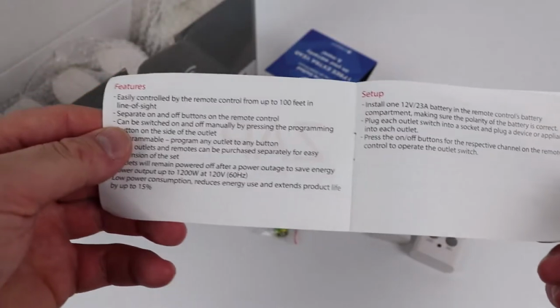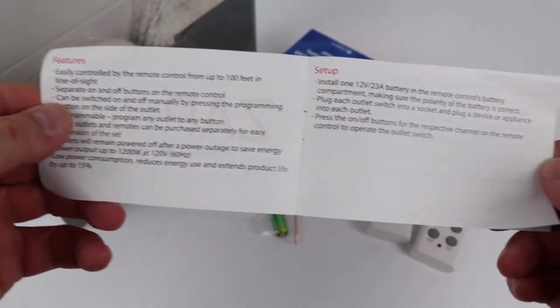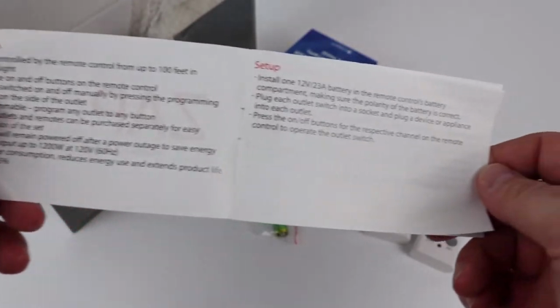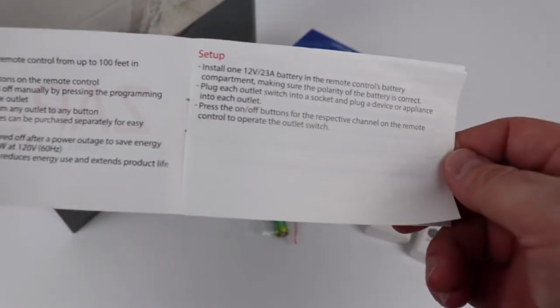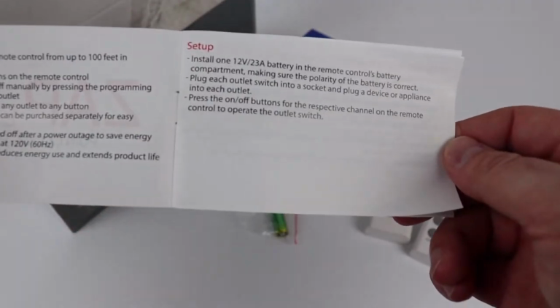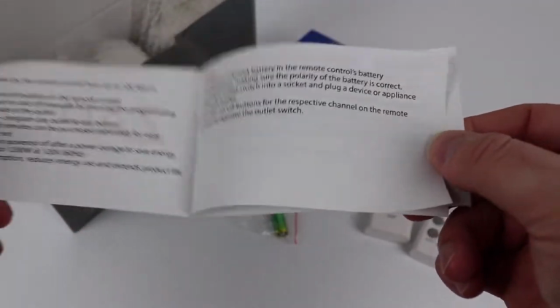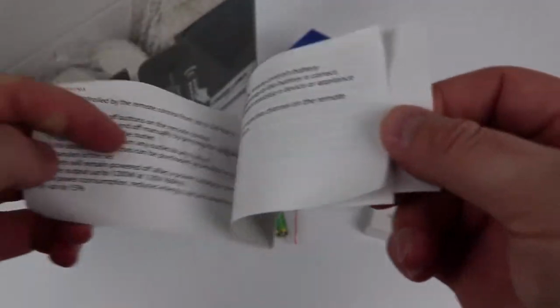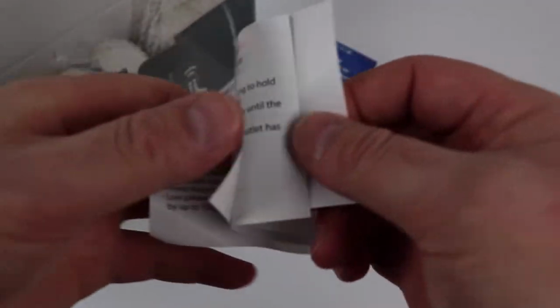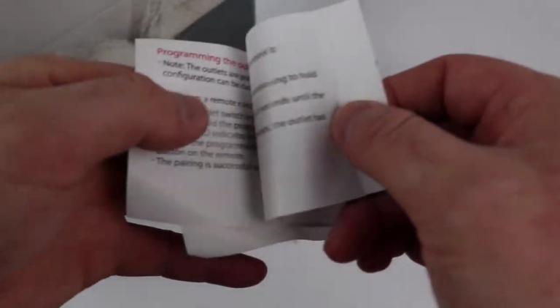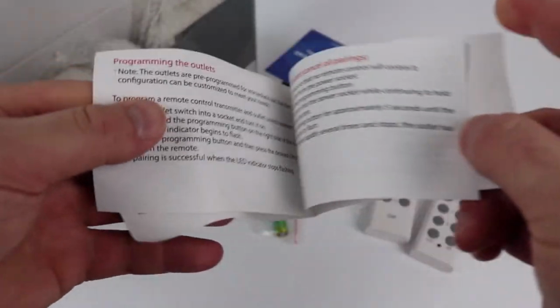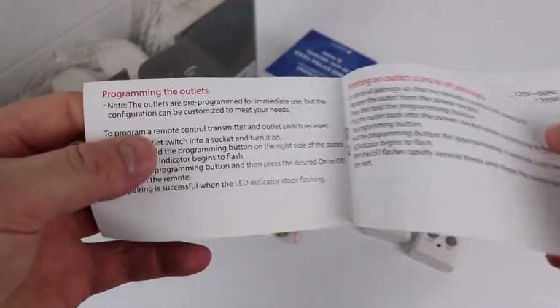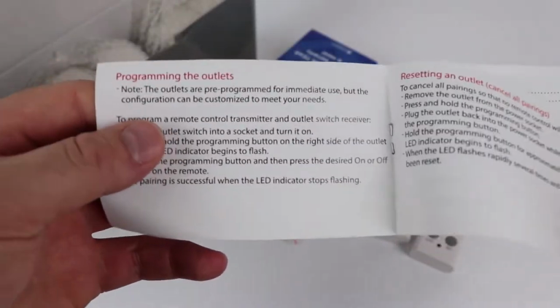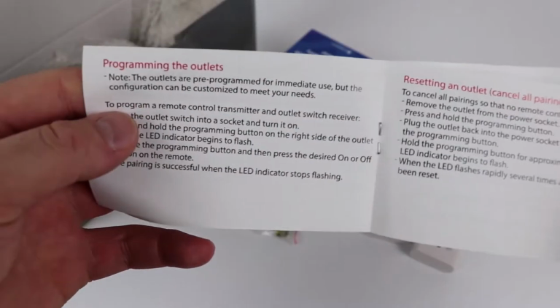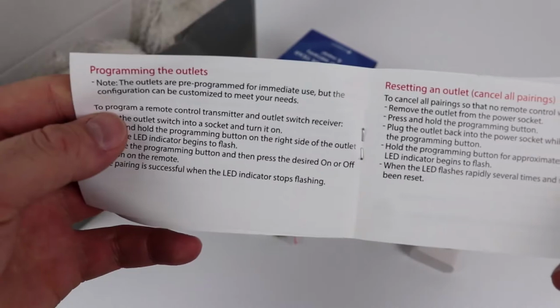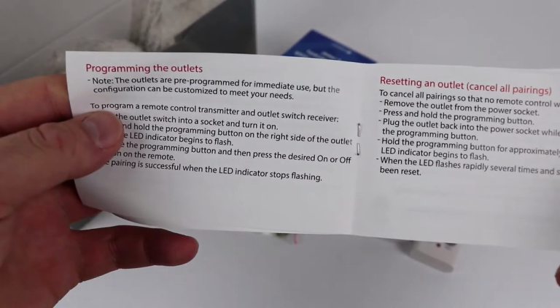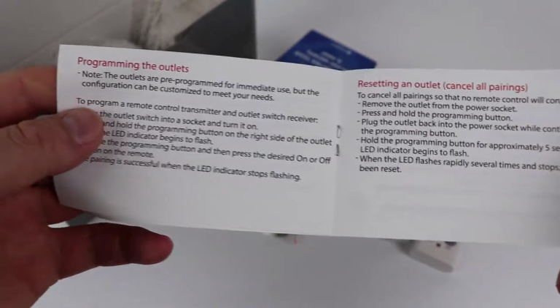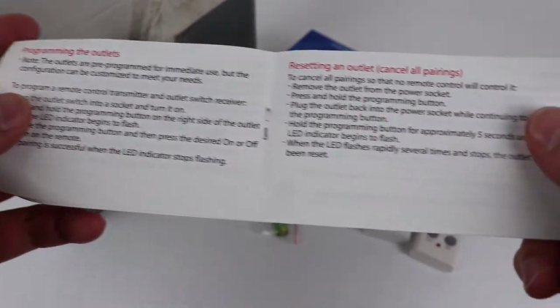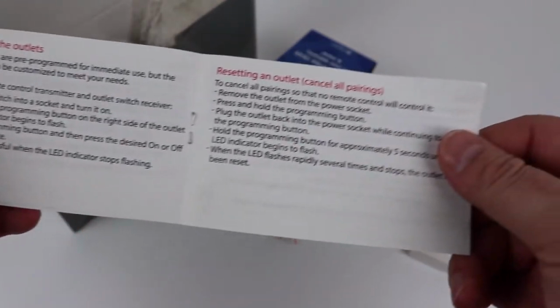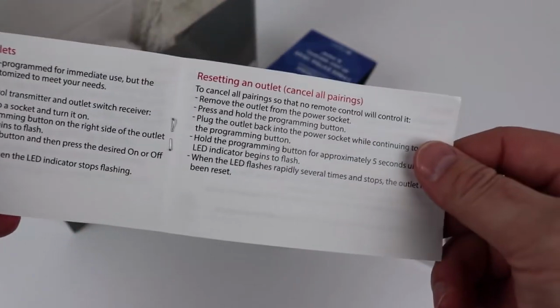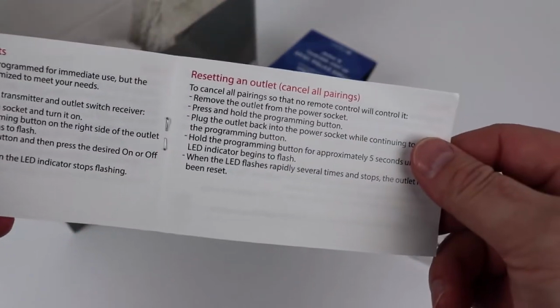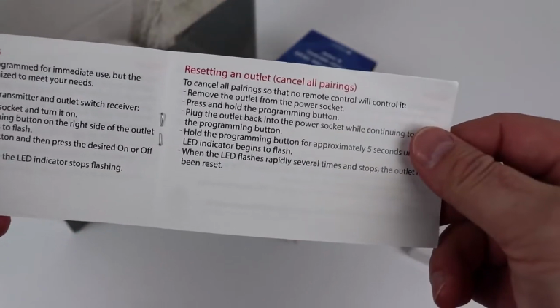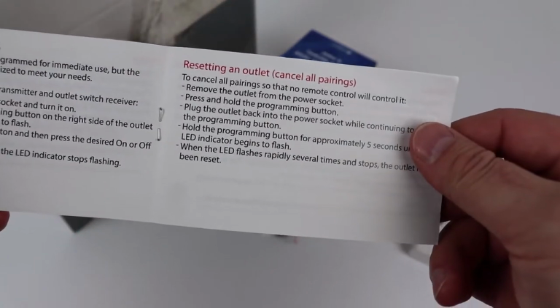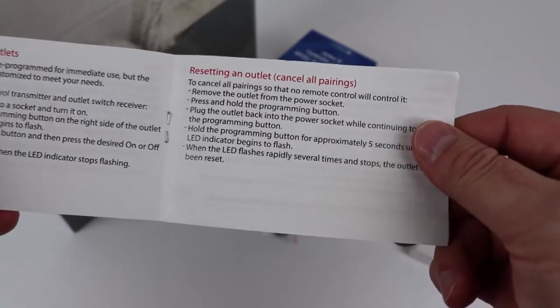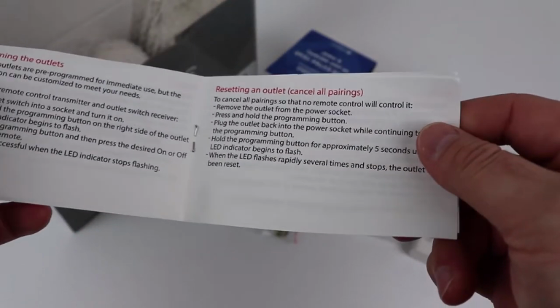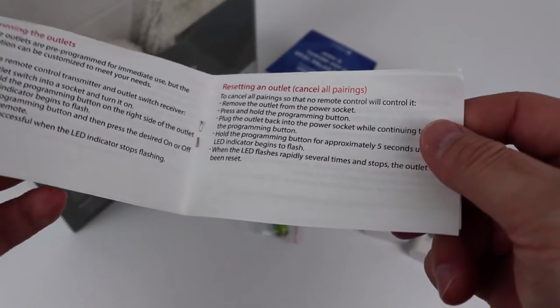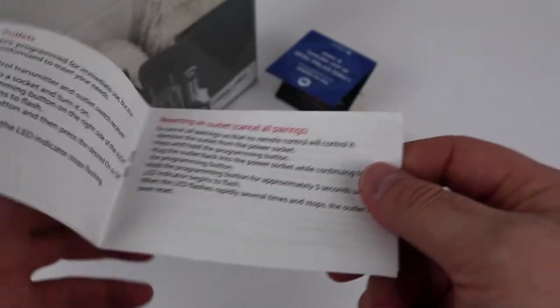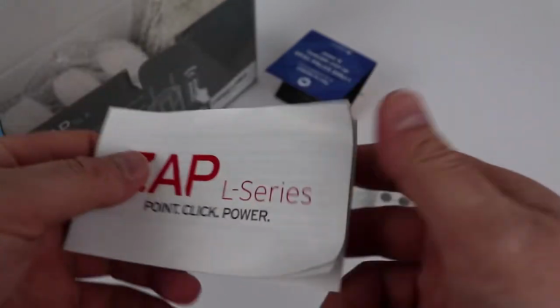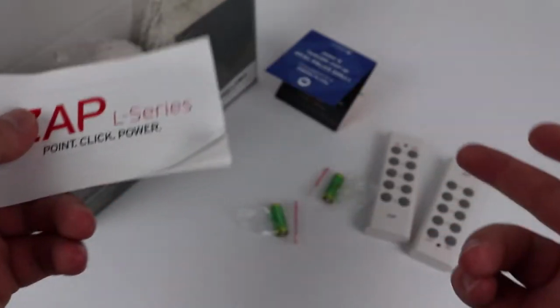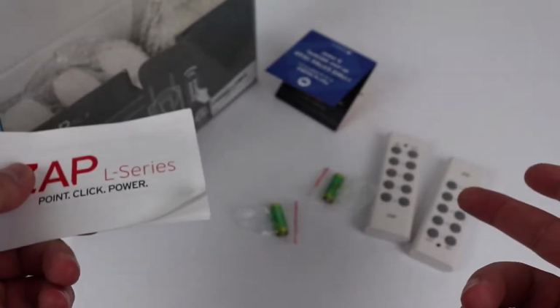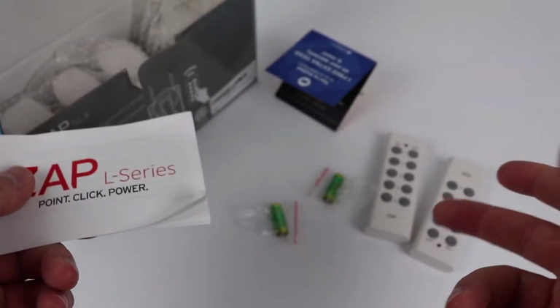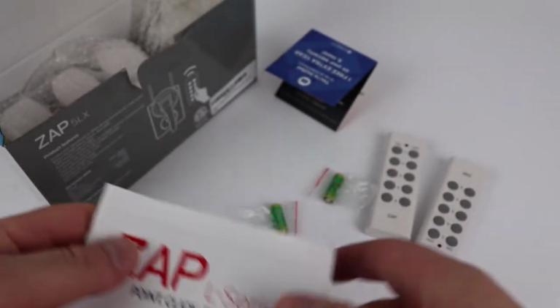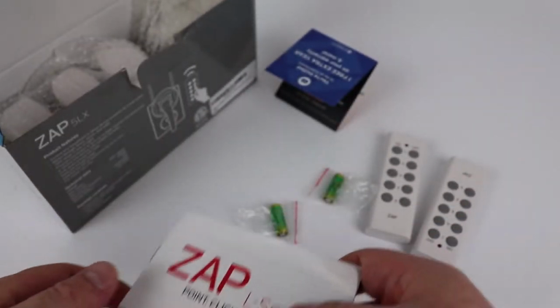We also have the user guide for these outlet switches covering features, setup, programming instructions, resetting the outlets, and all that good stuff.